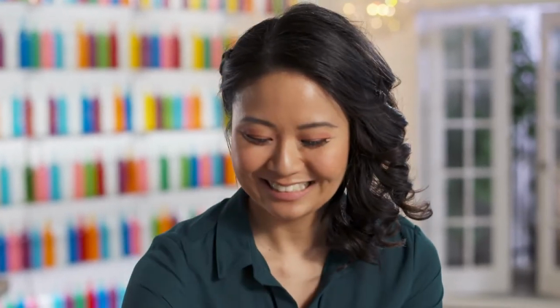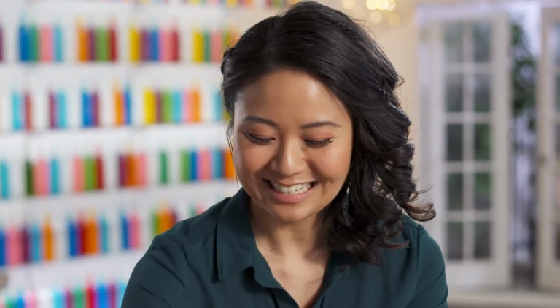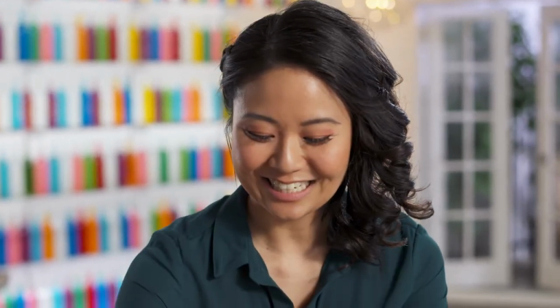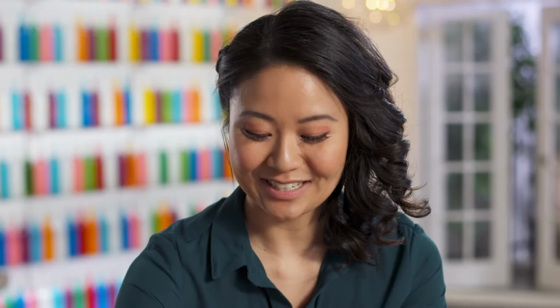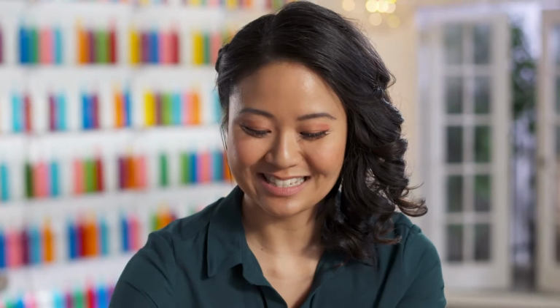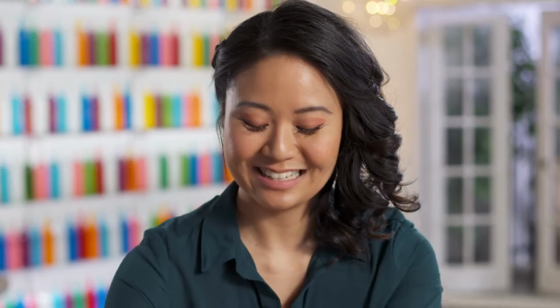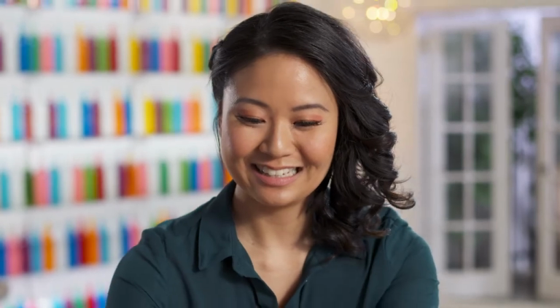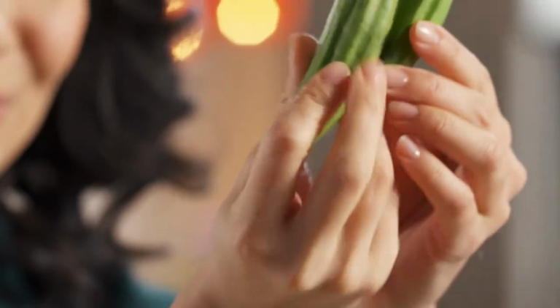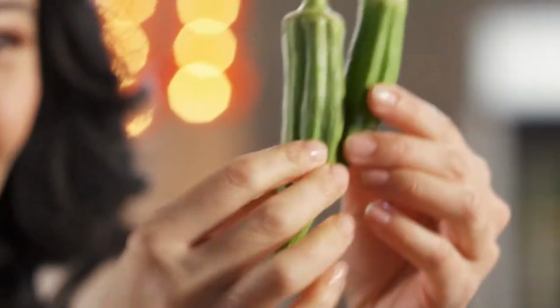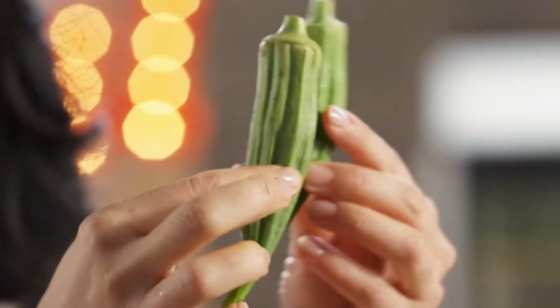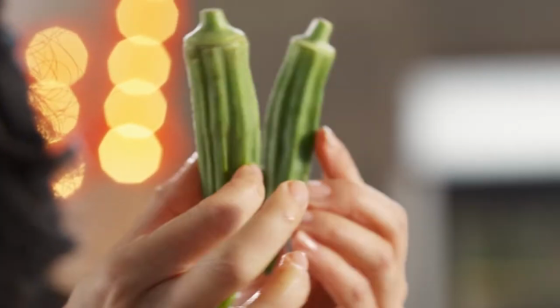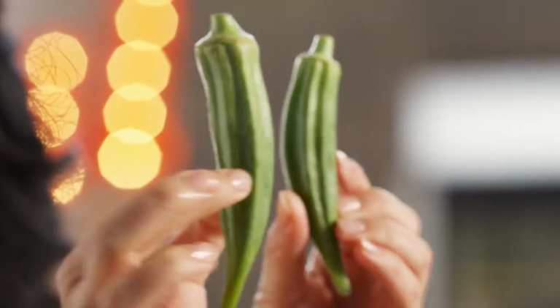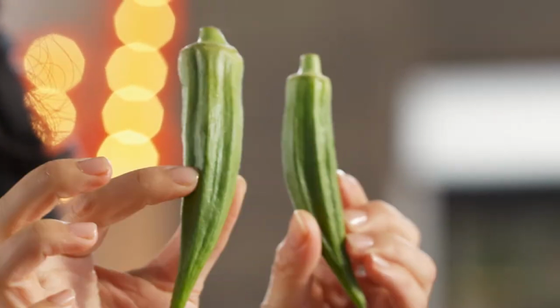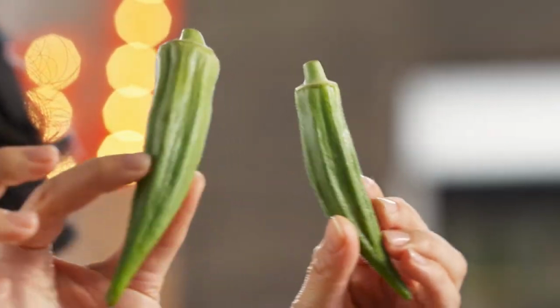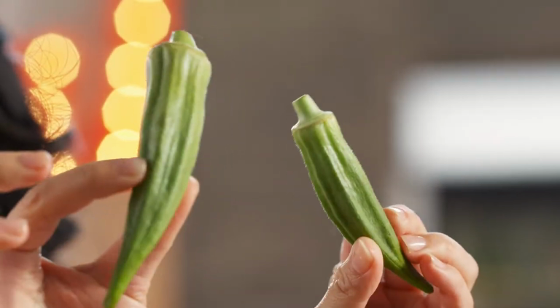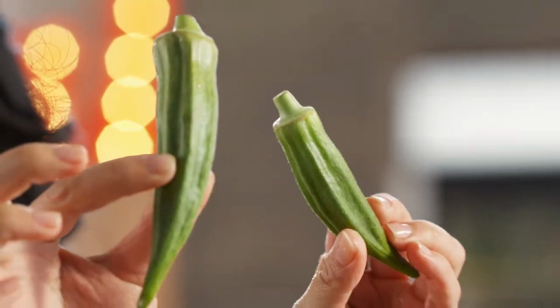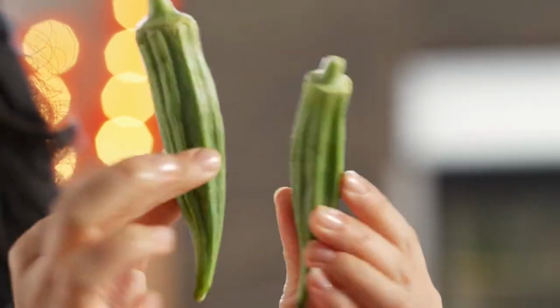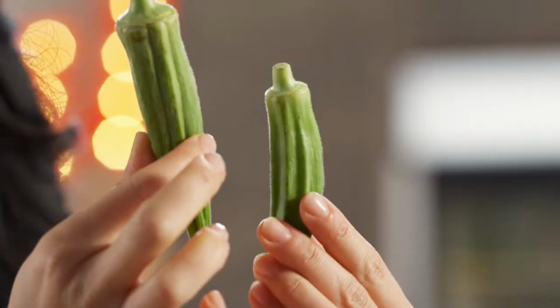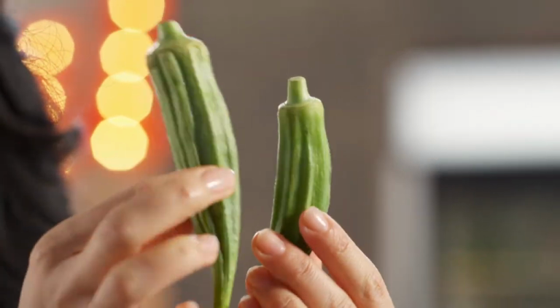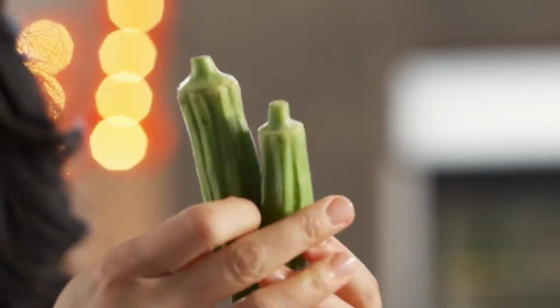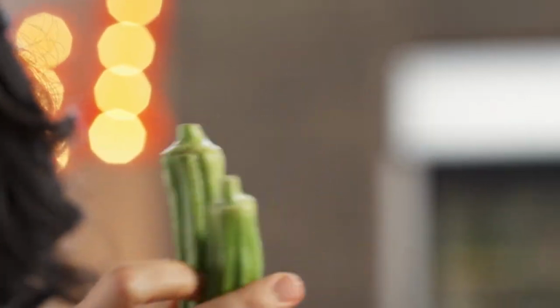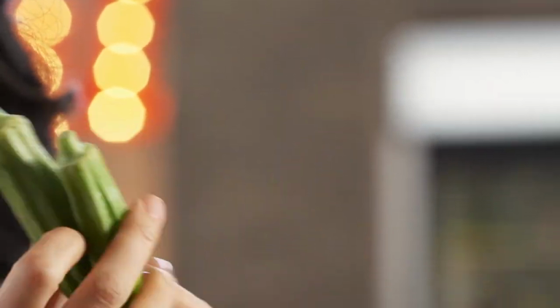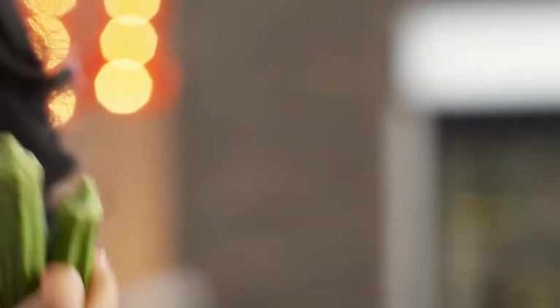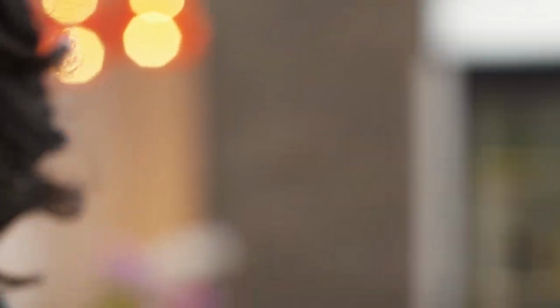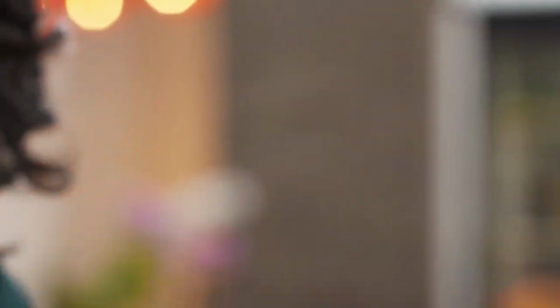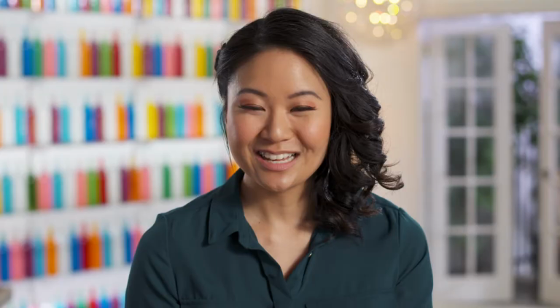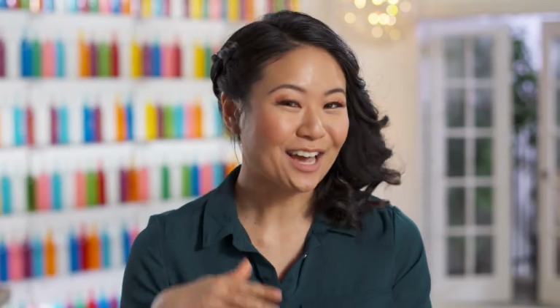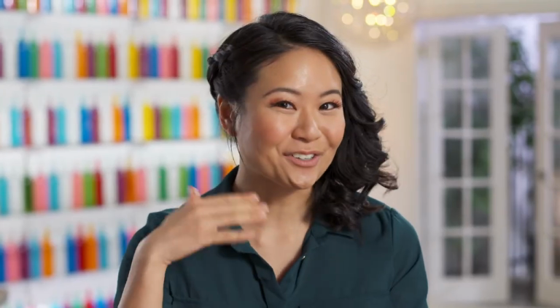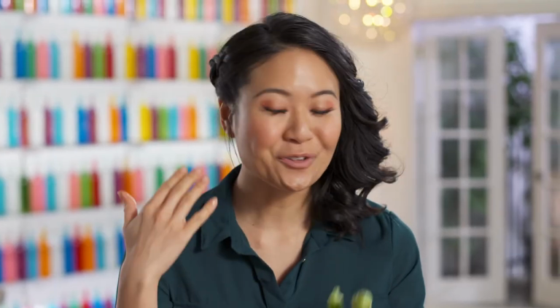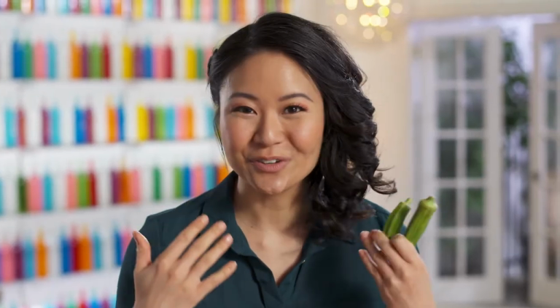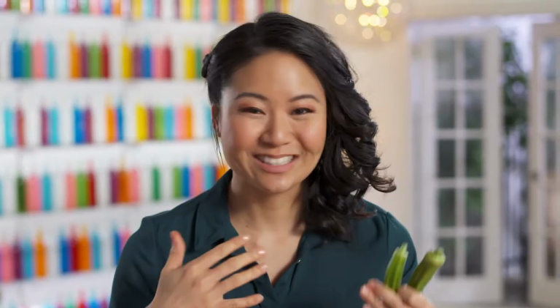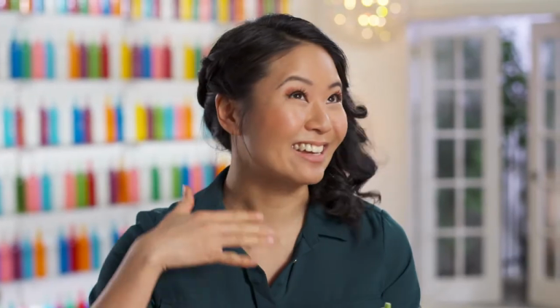And take a look at this. This is an okra. I've heard that it's actually a beauty secret for young, youthful skin.